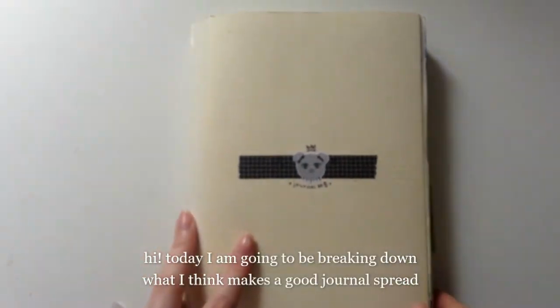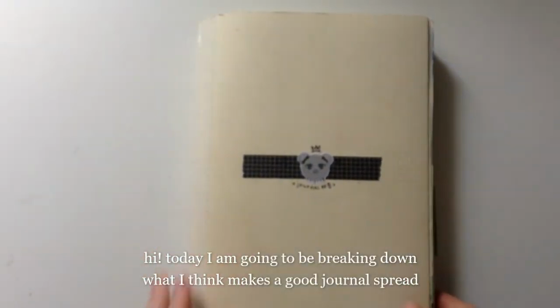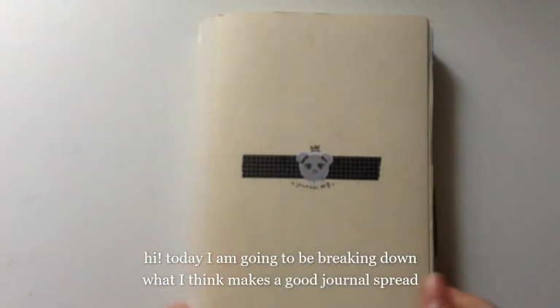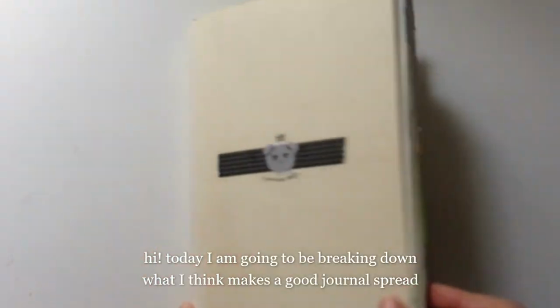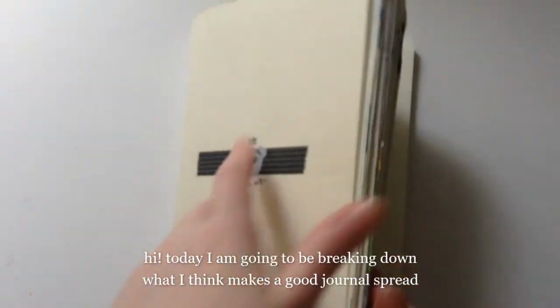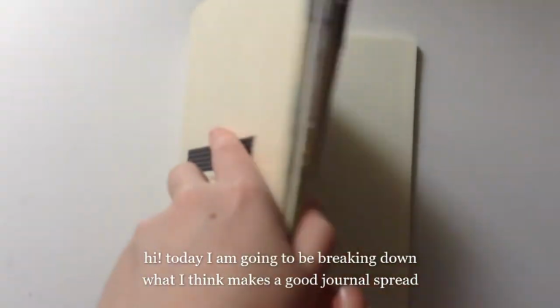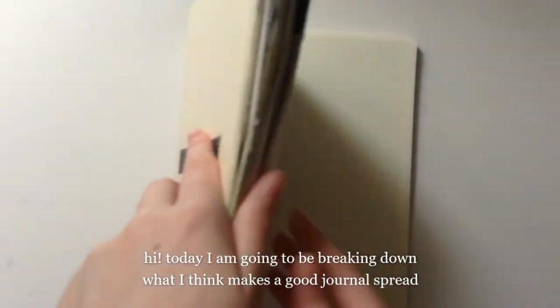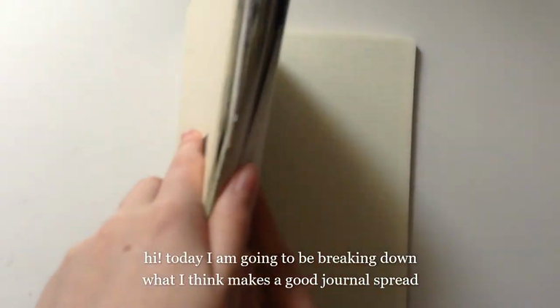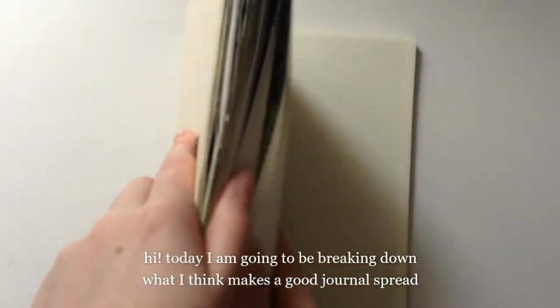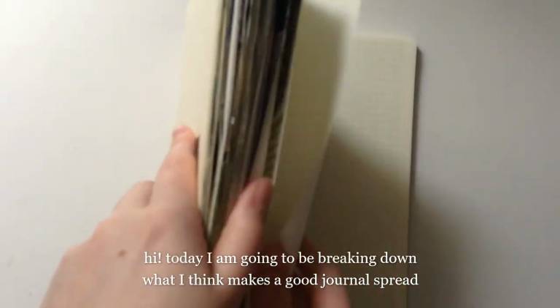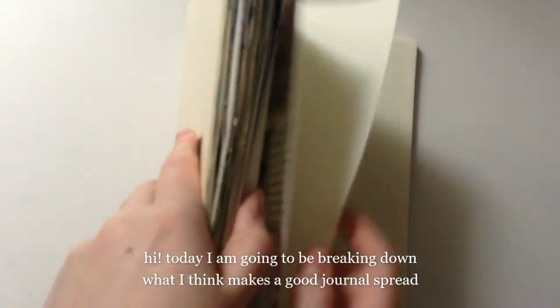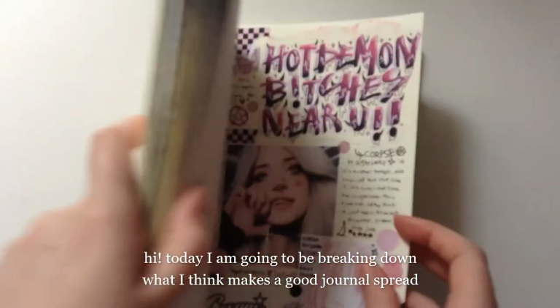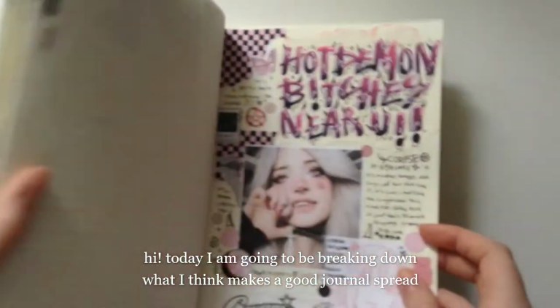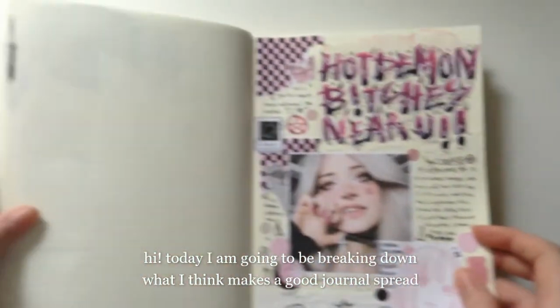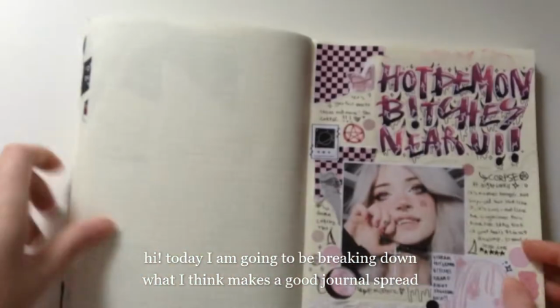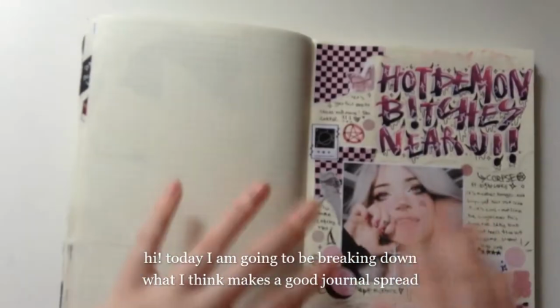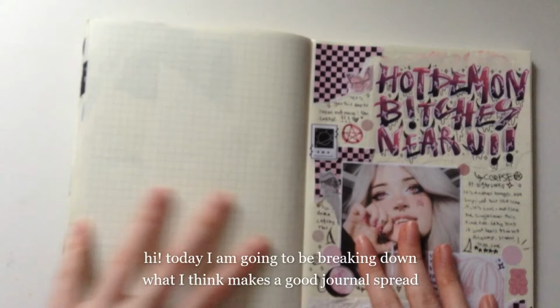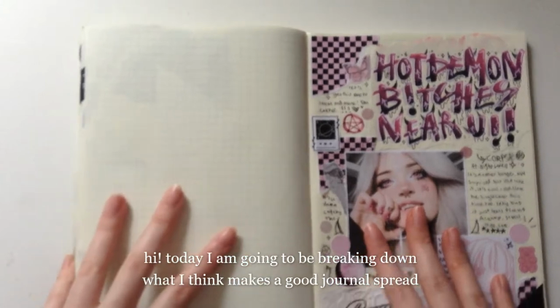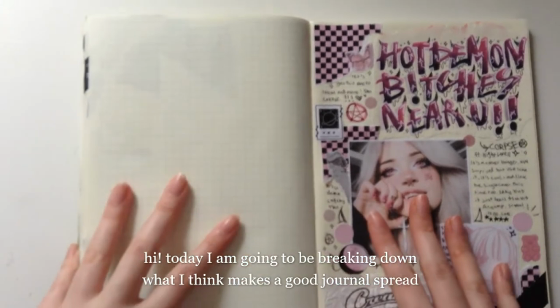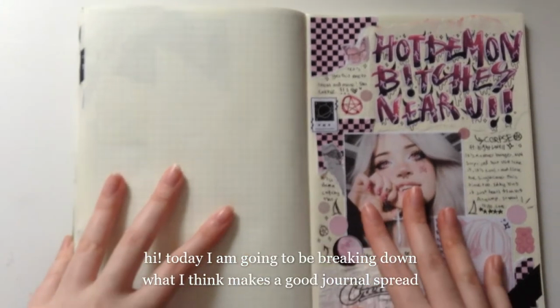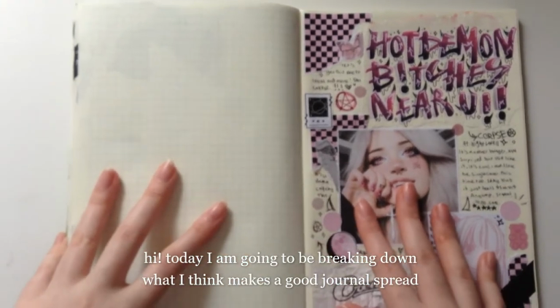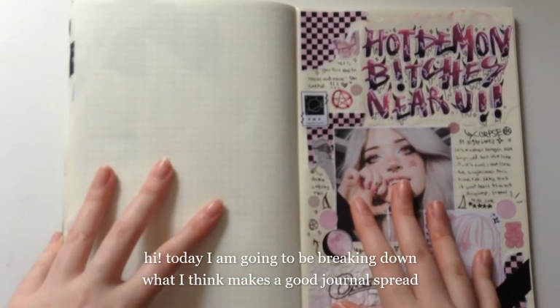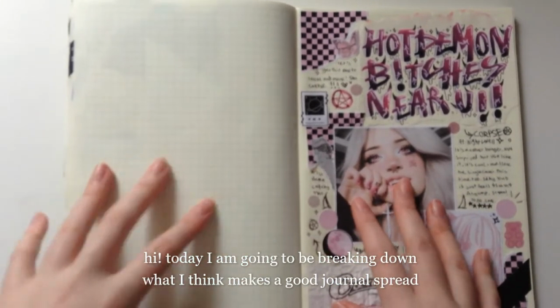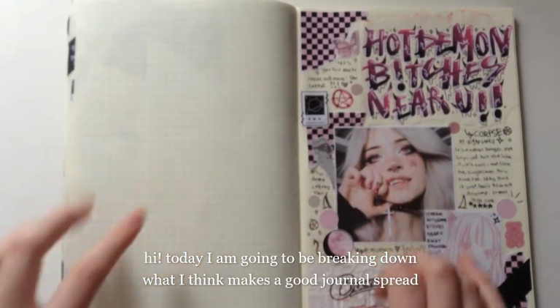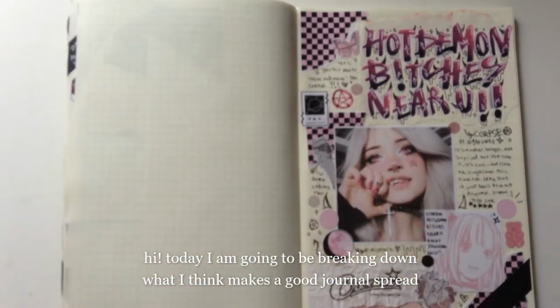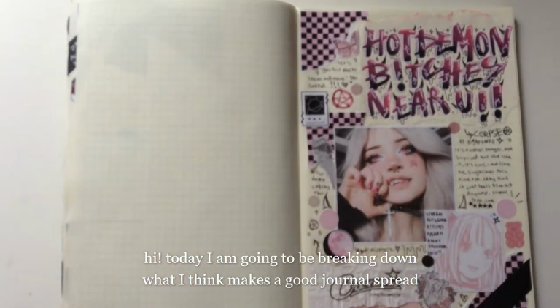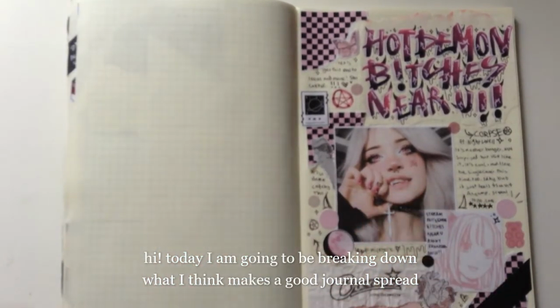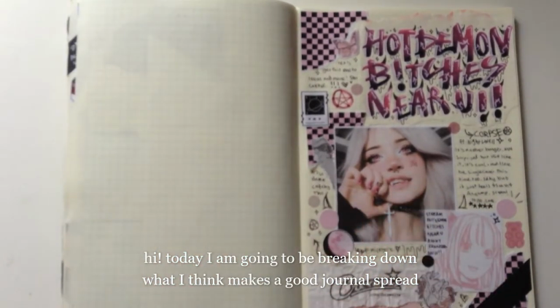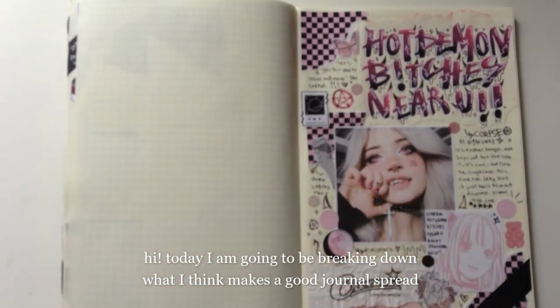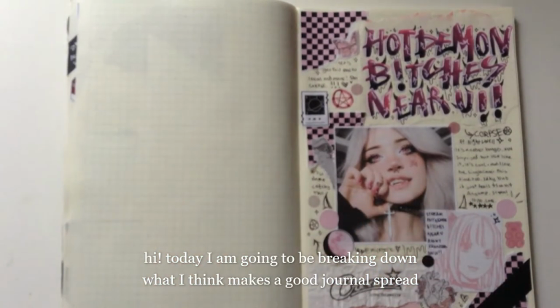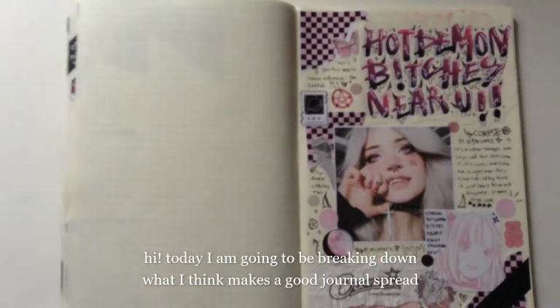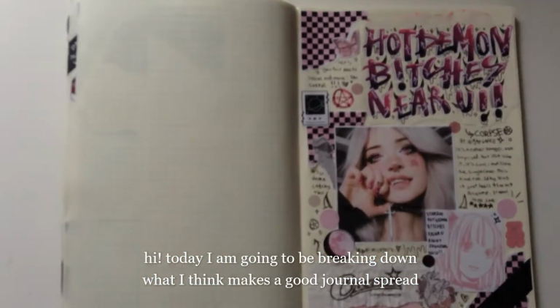Hi, my name is Luna and welcome back to Lunaria. Today I'm doing another journal with me.